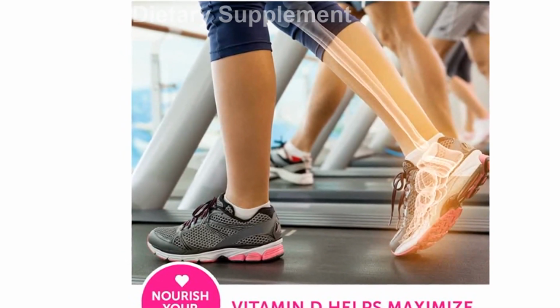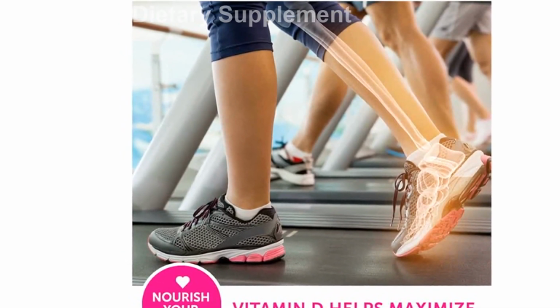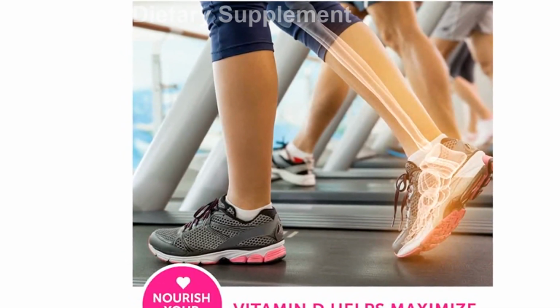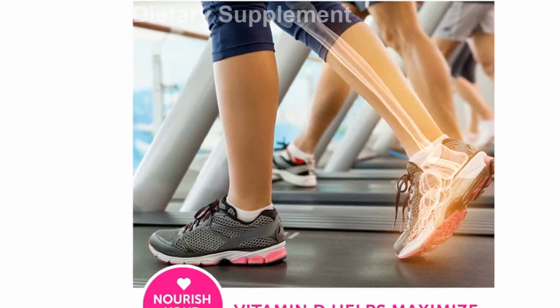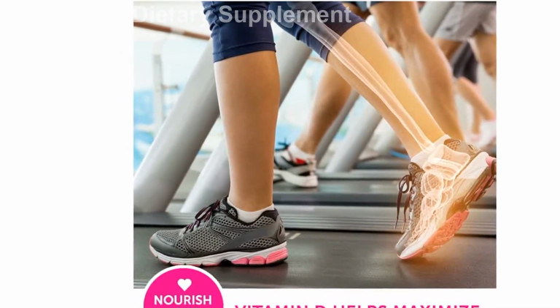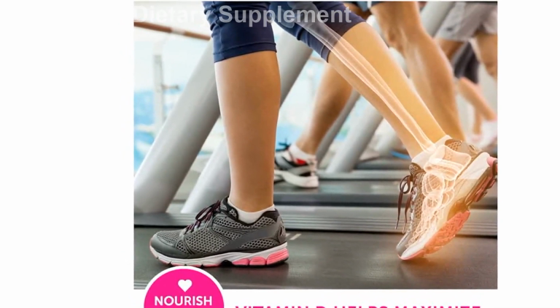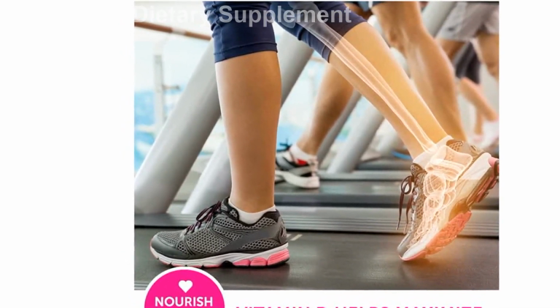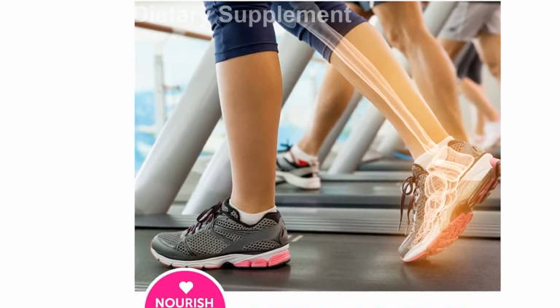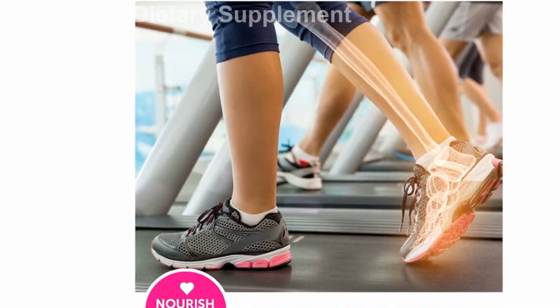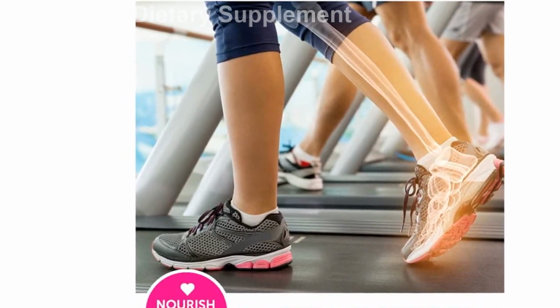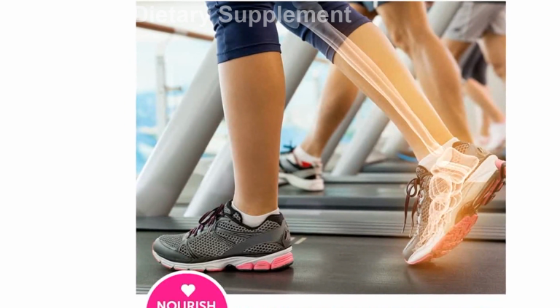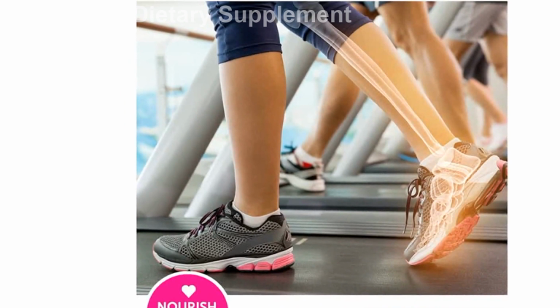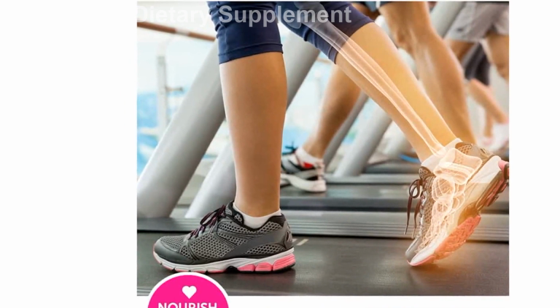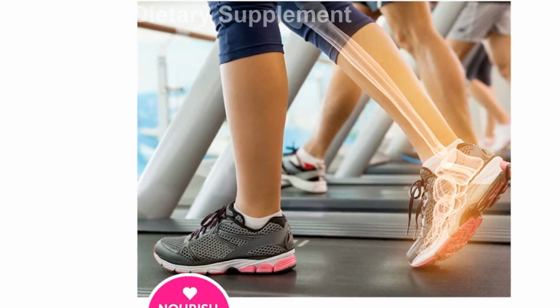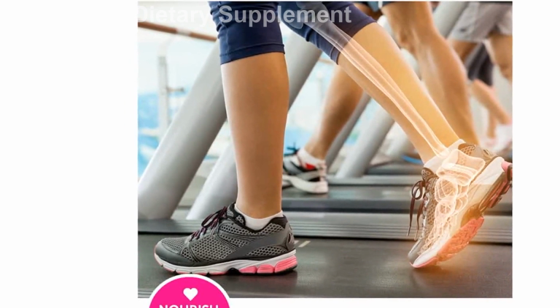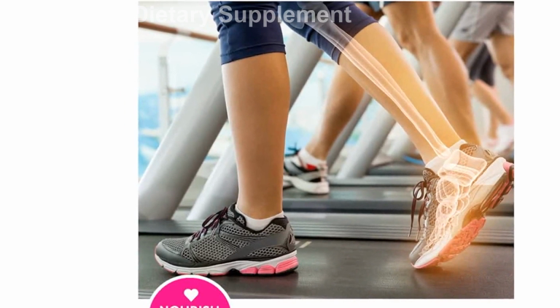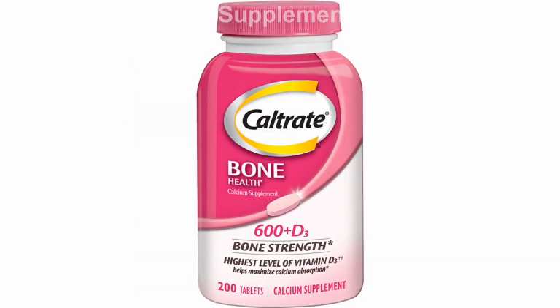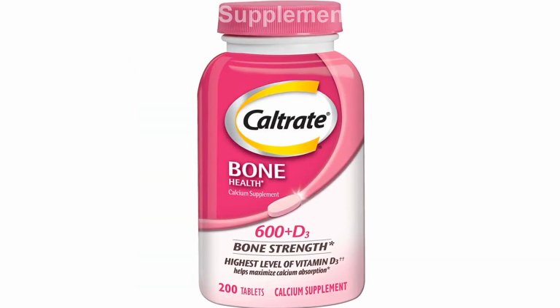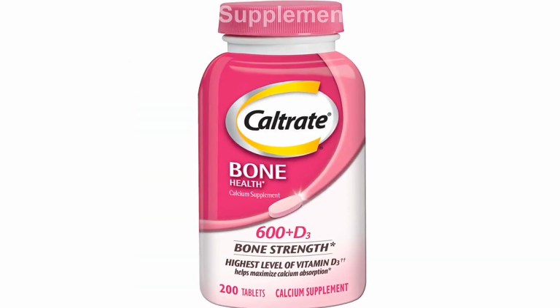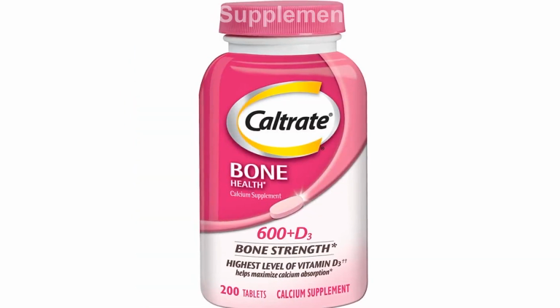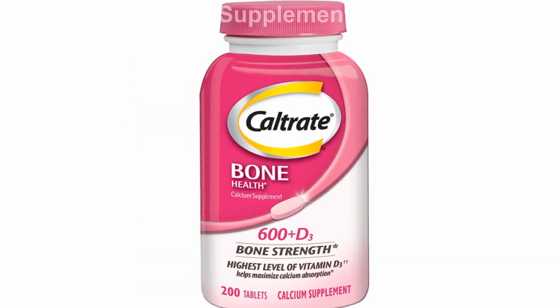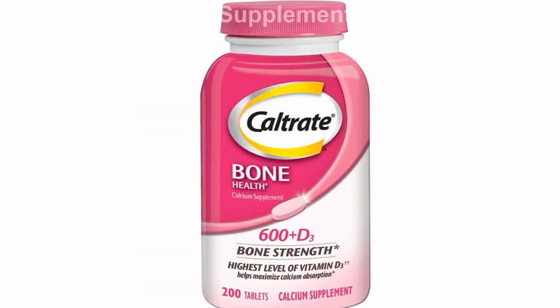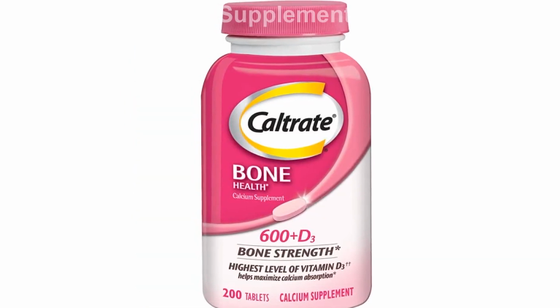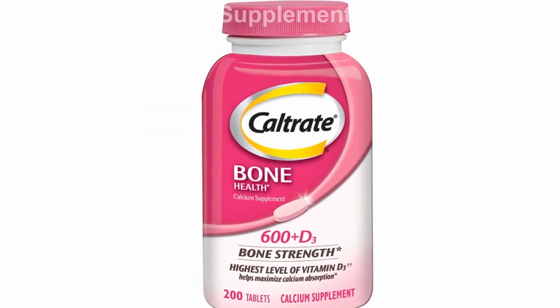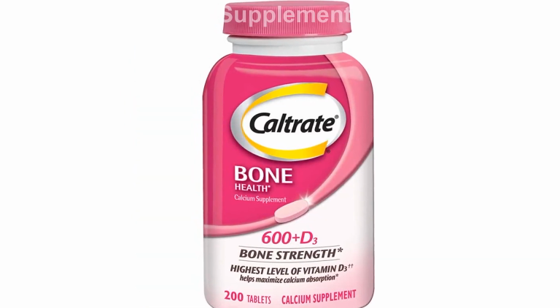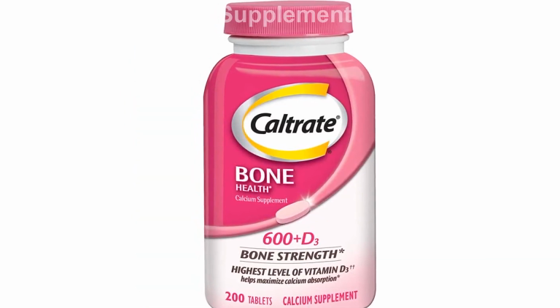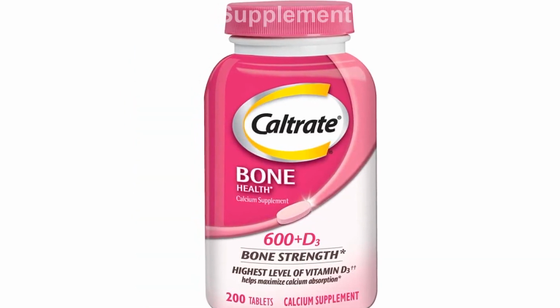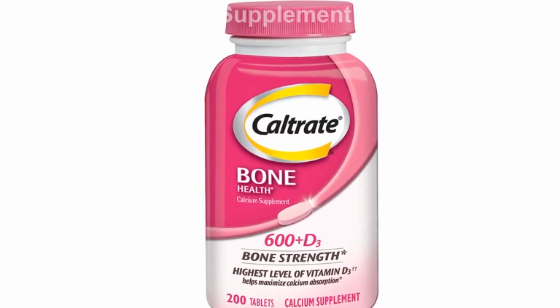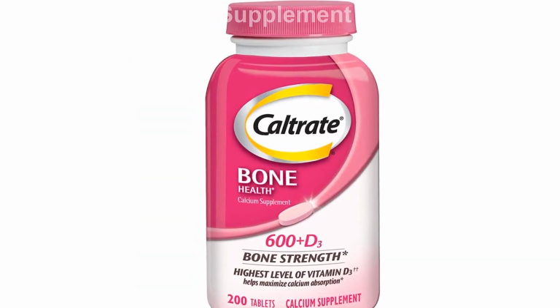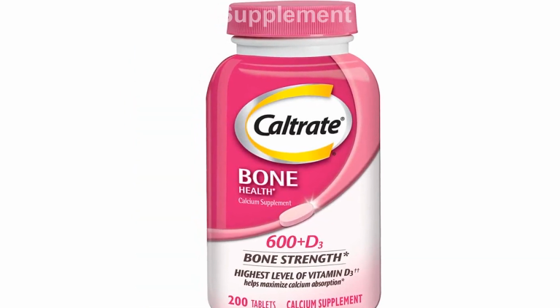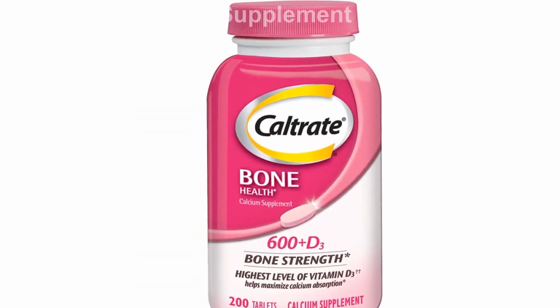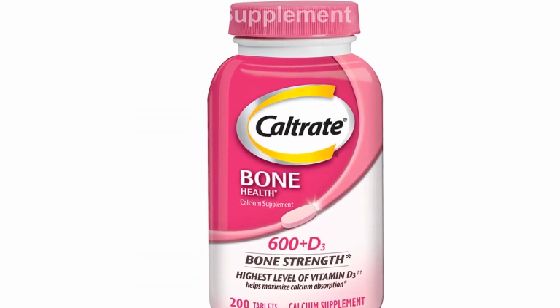Maximizes calcium absorption through high levels of vitamin D3. Directions: Take one to two tablets daily with food or as directed by a physician. Packaging may vary.